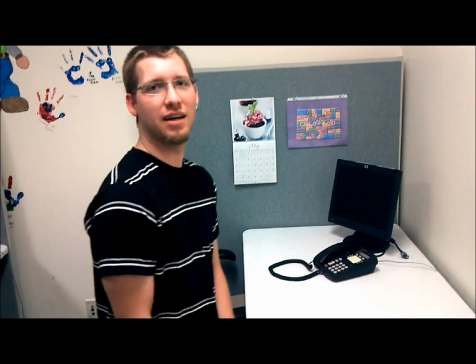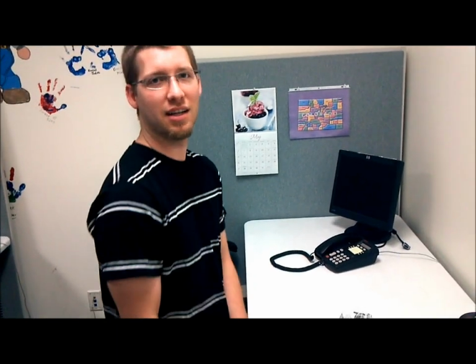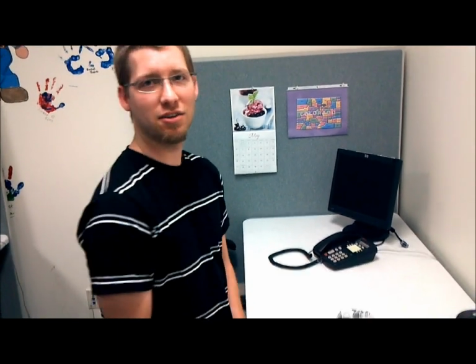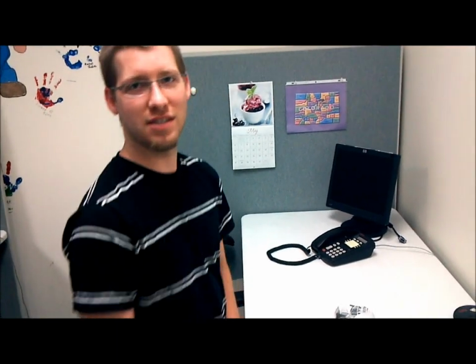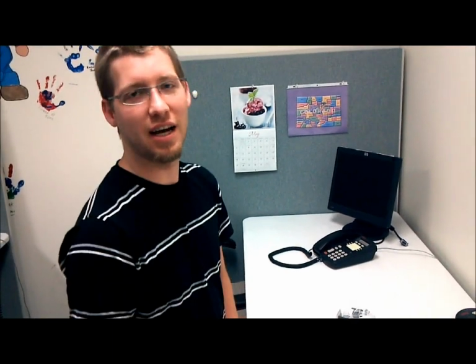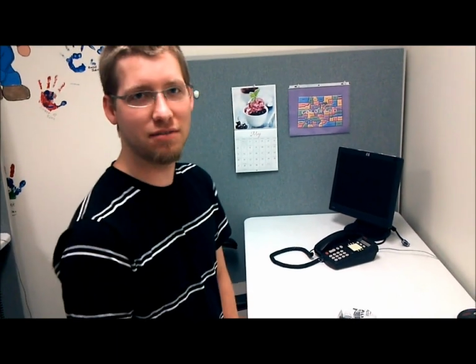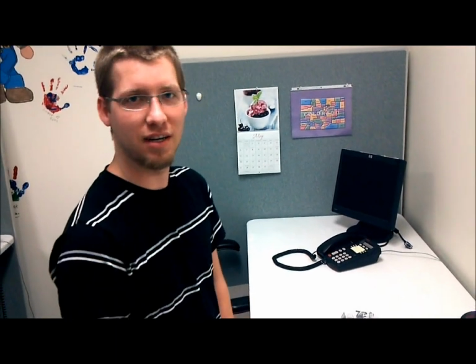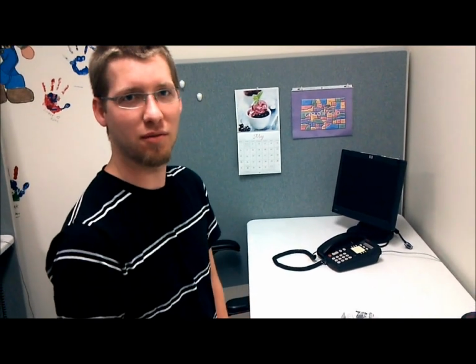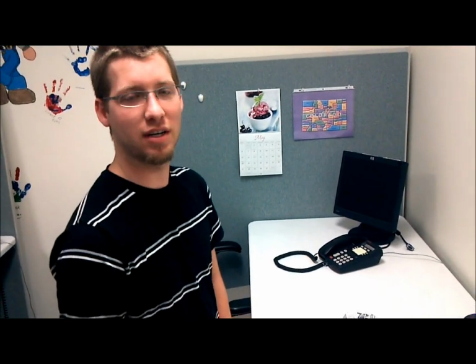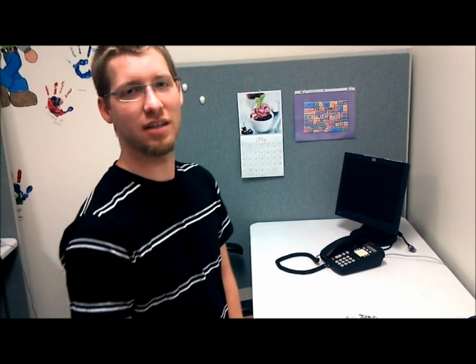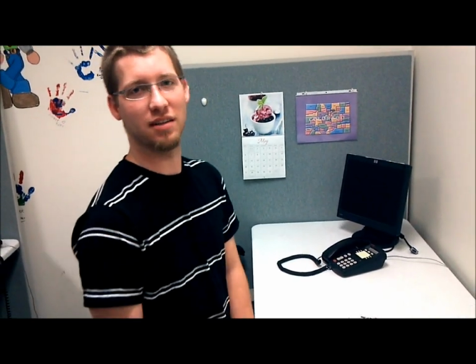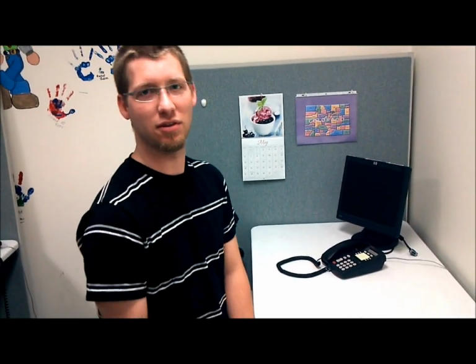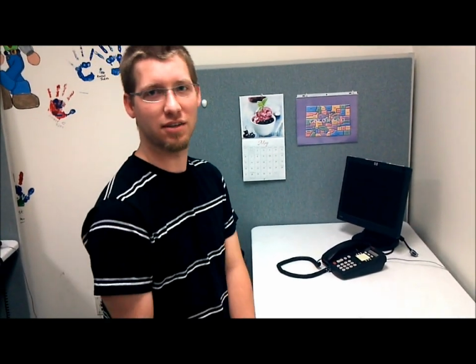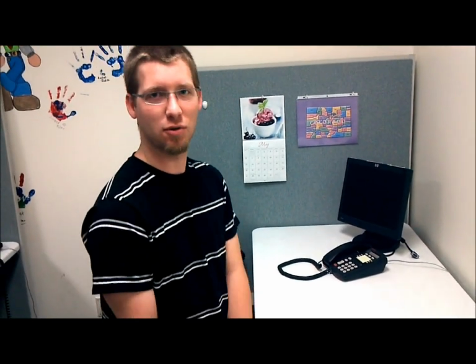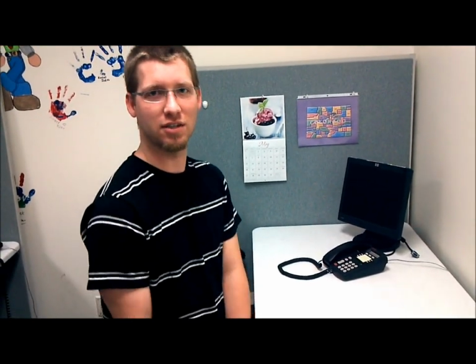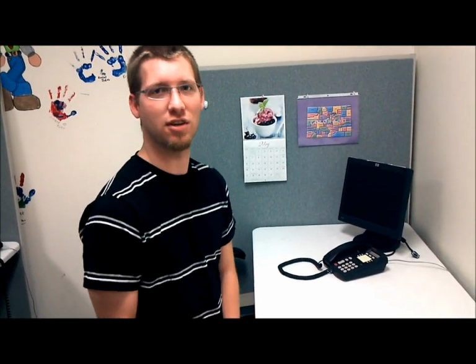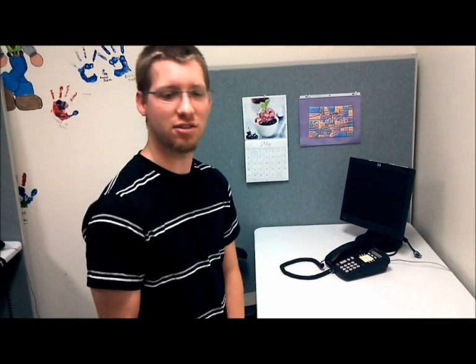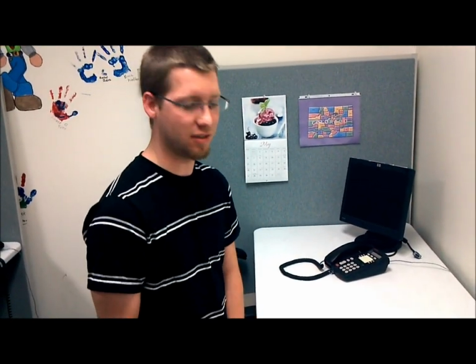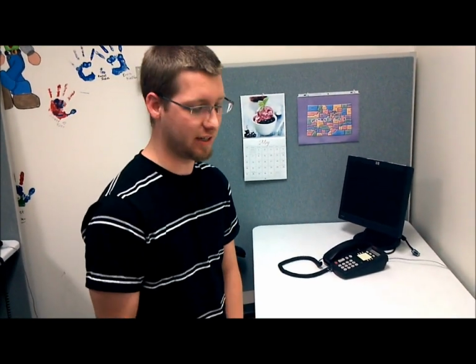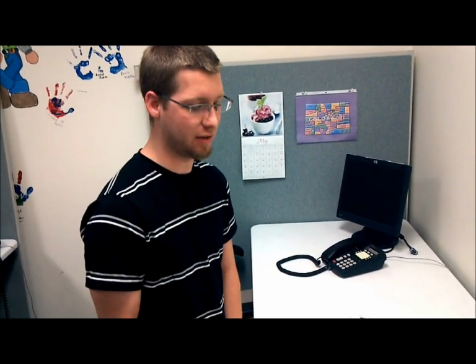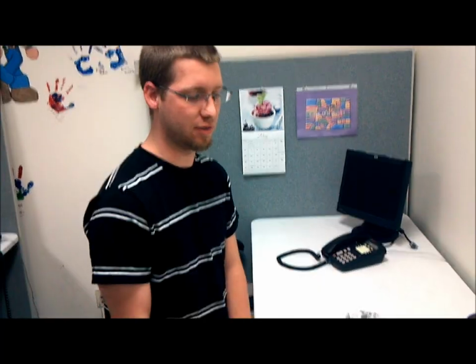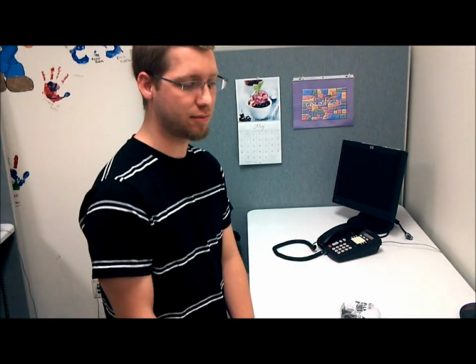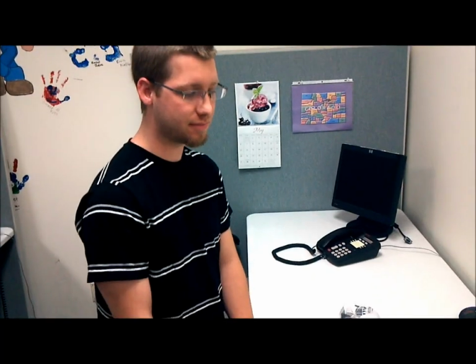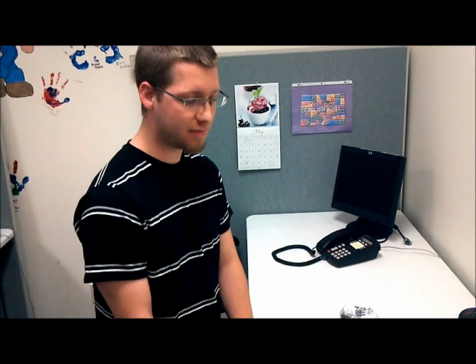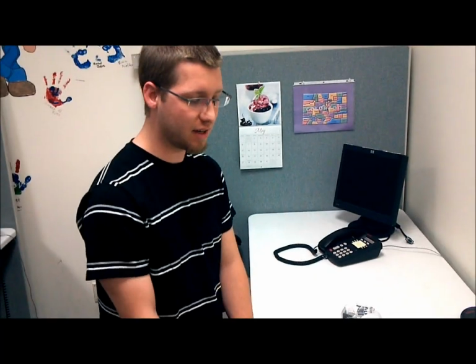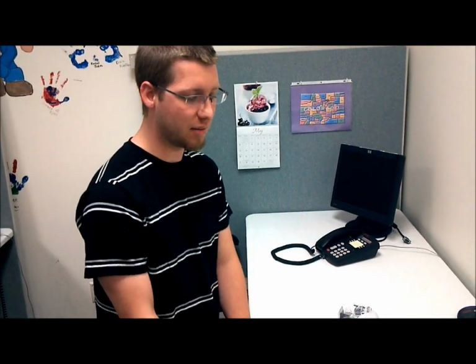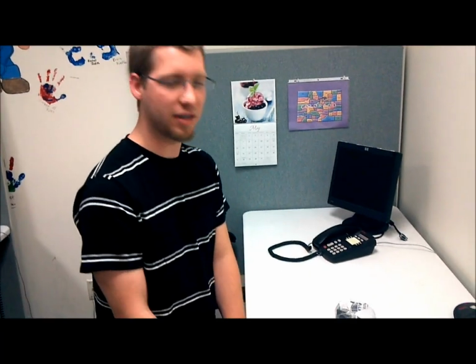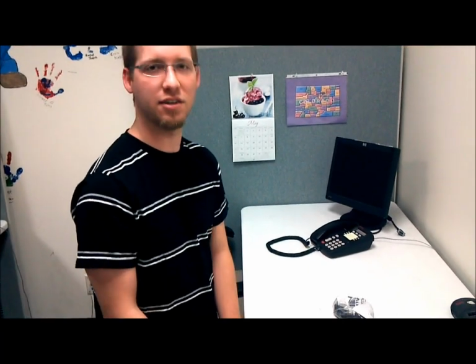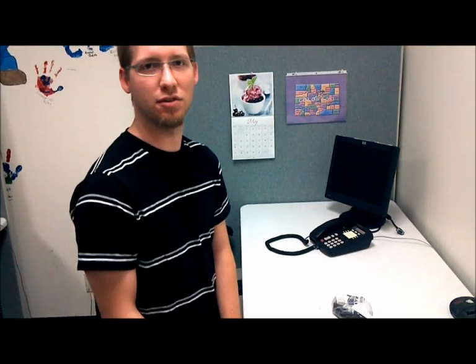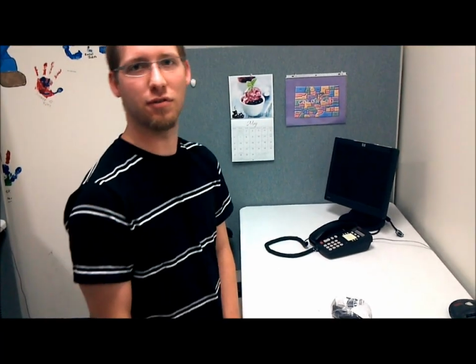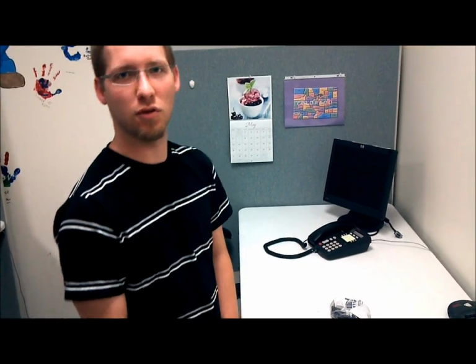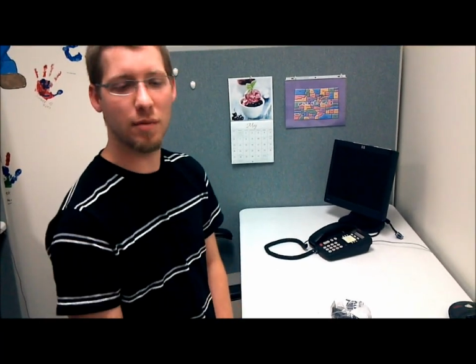Welcome to the staff. I wanted to throw together a quick instructional on how to plug in your new phone equipment.